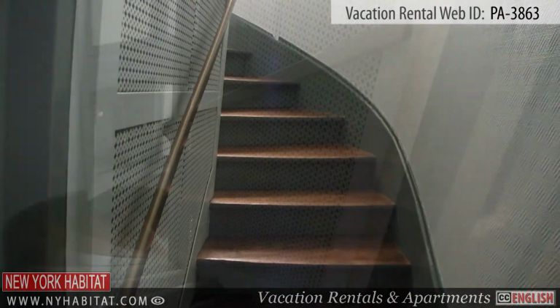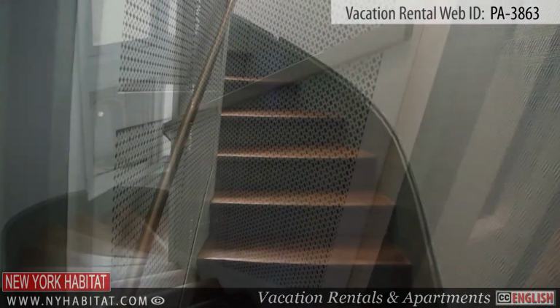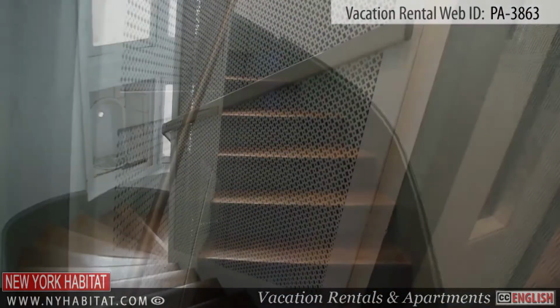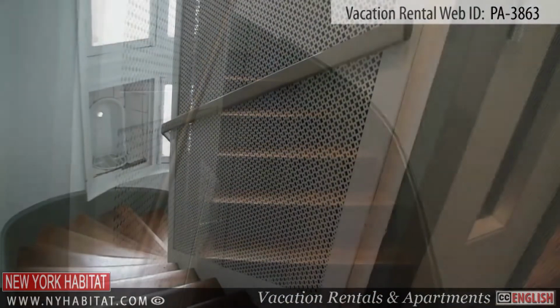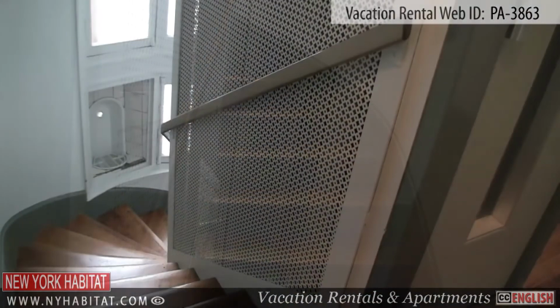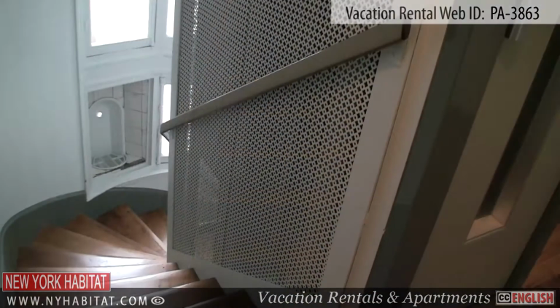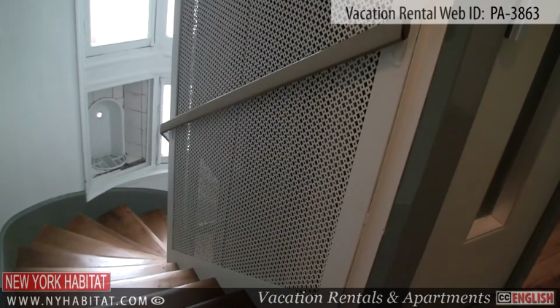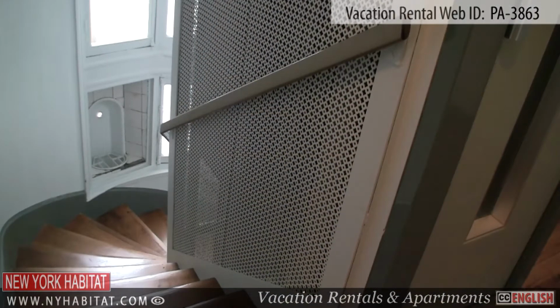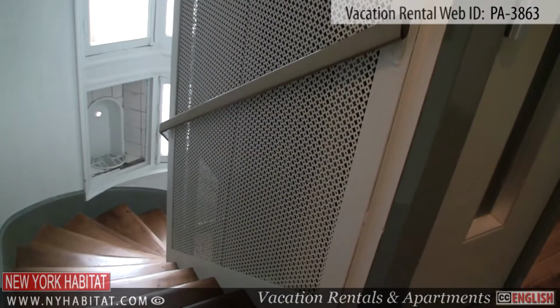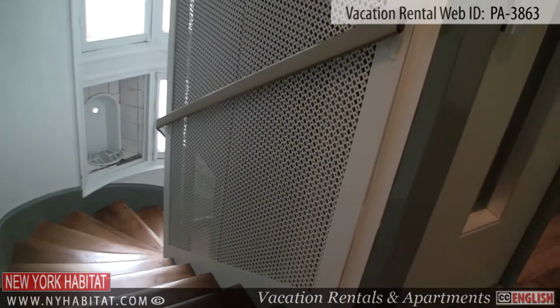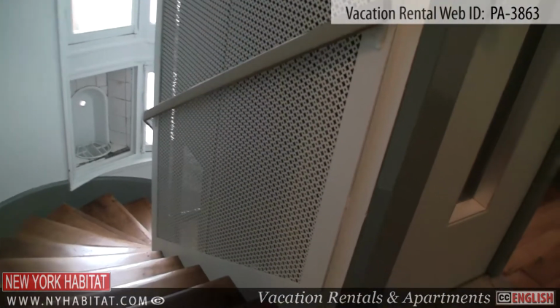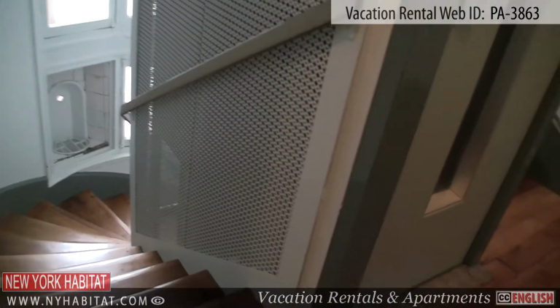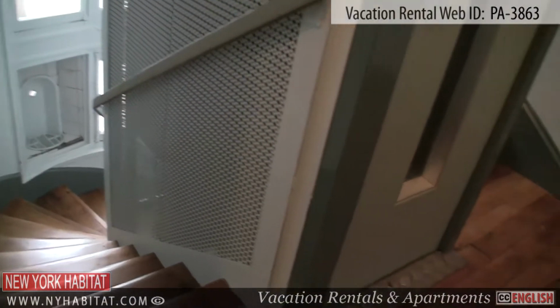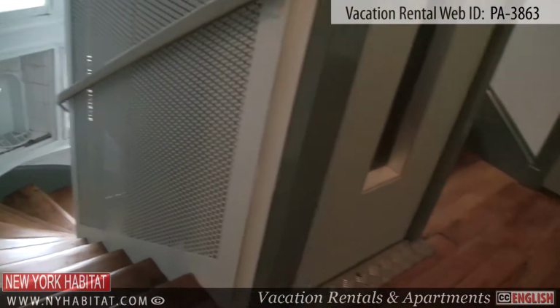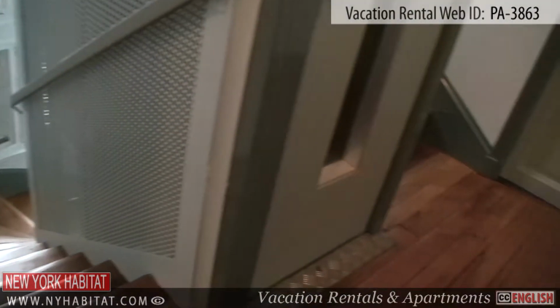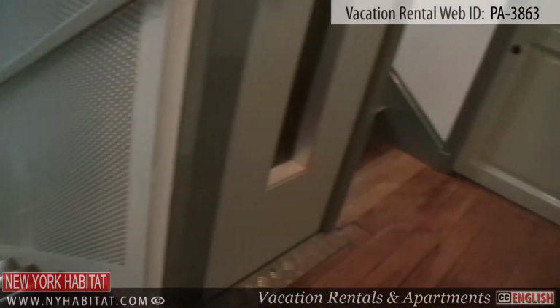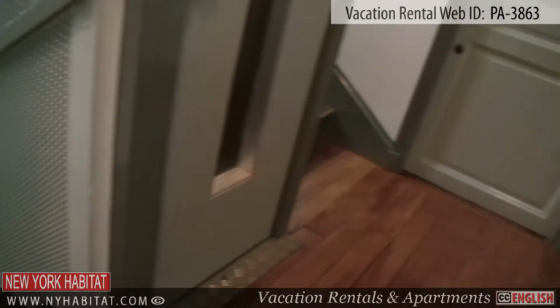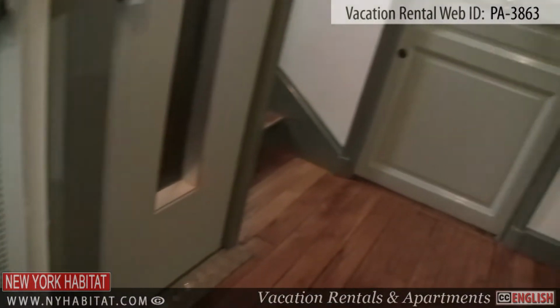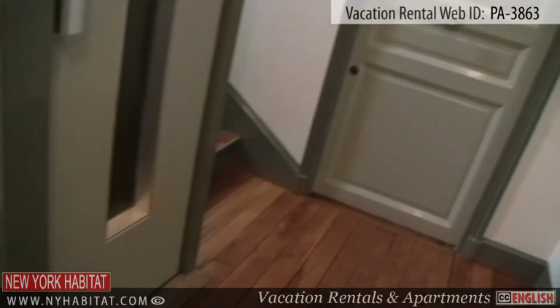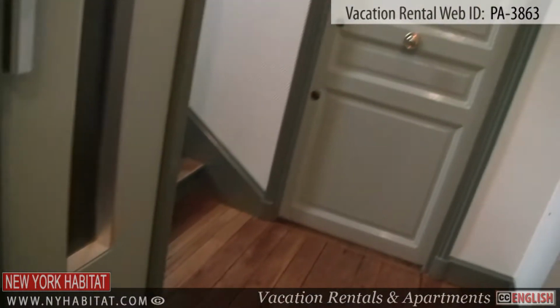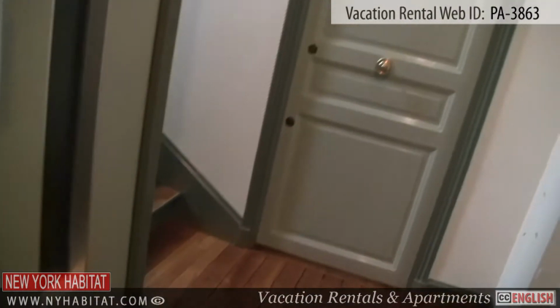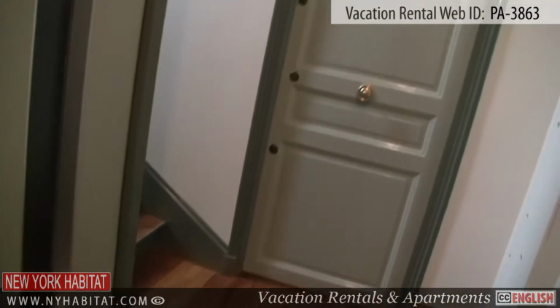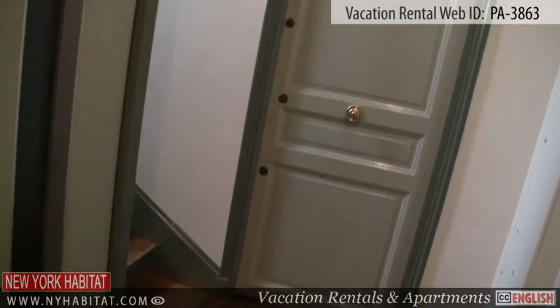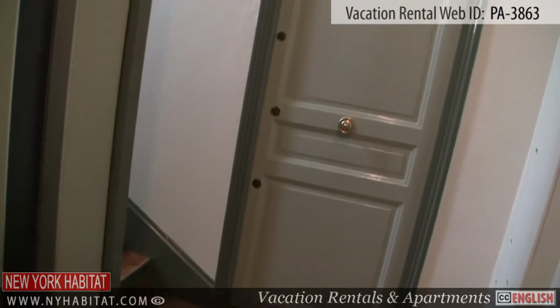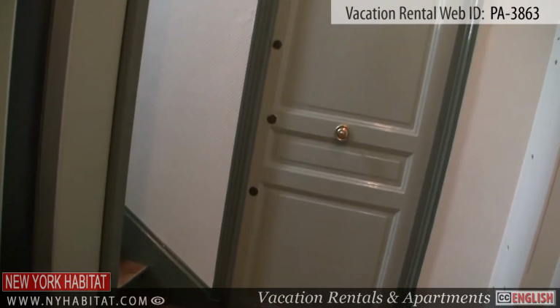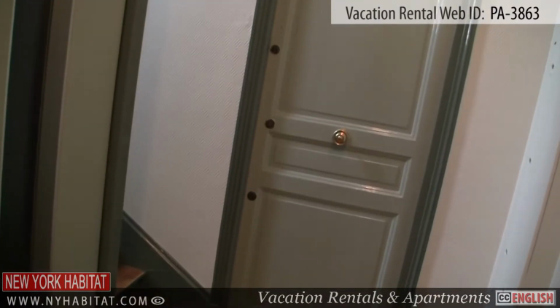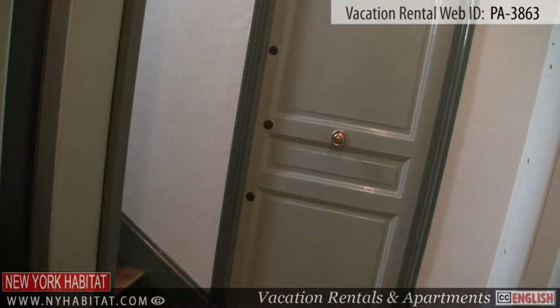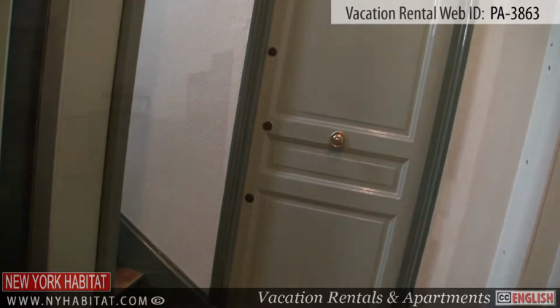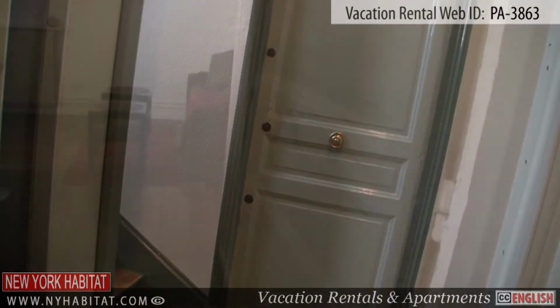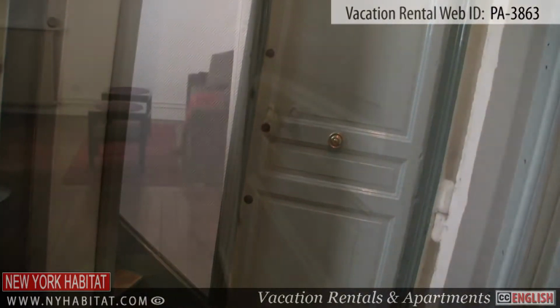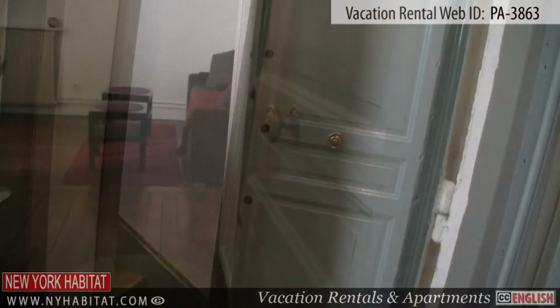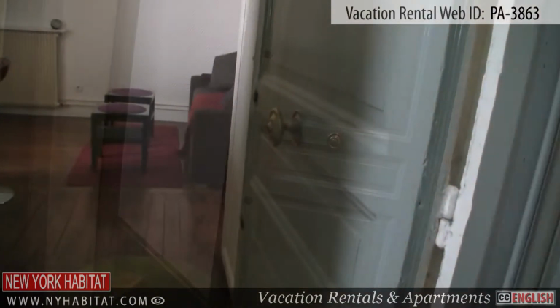This apartment is located on the 4th floor — 5th floor in the U.S. — of an elevator building.